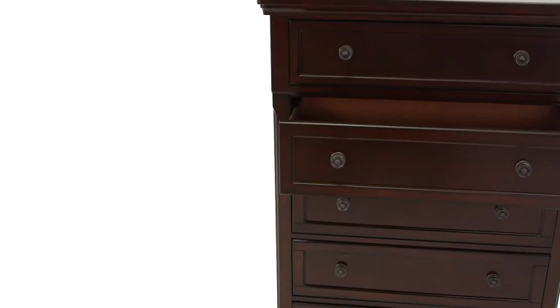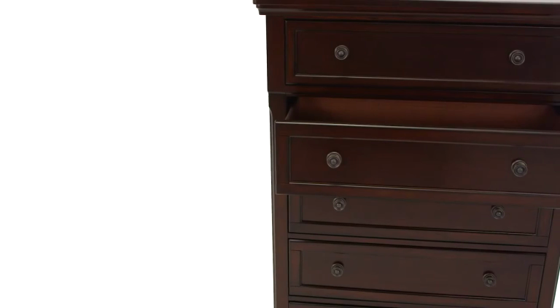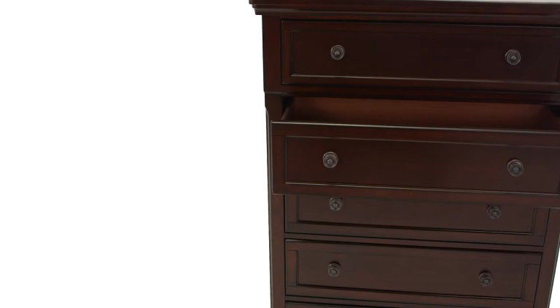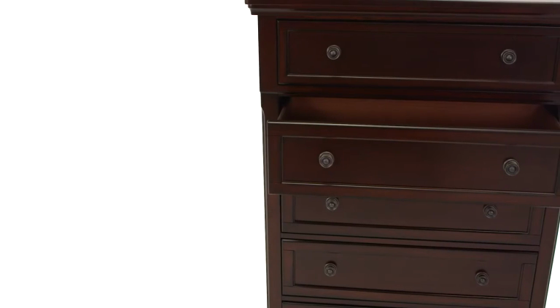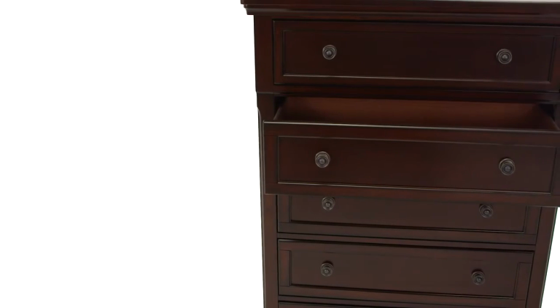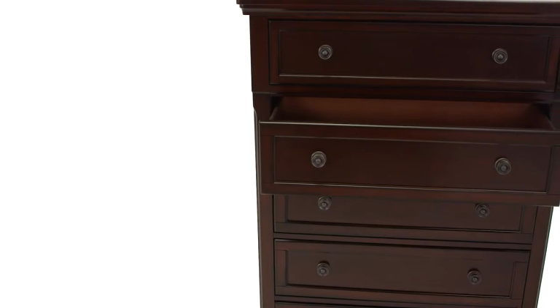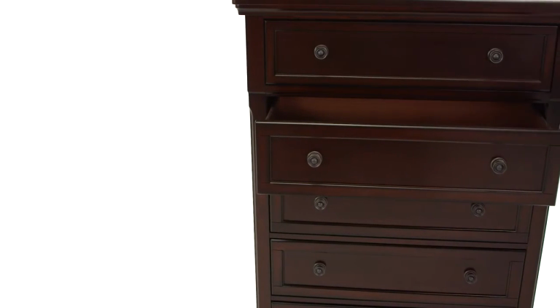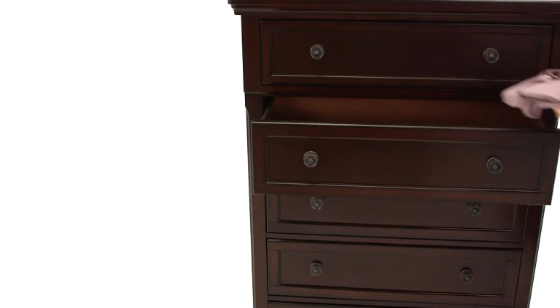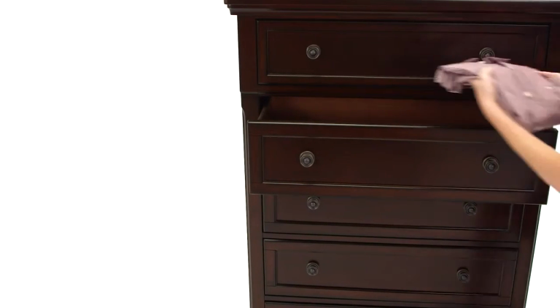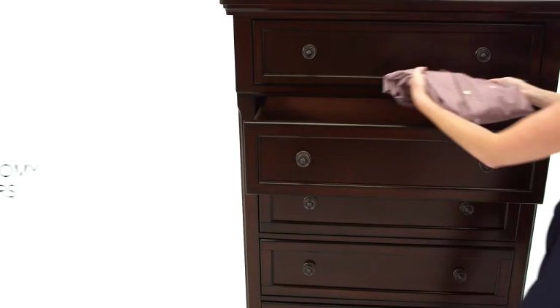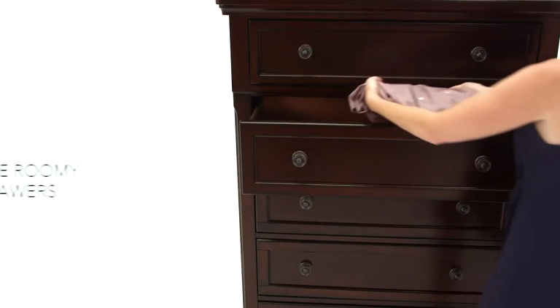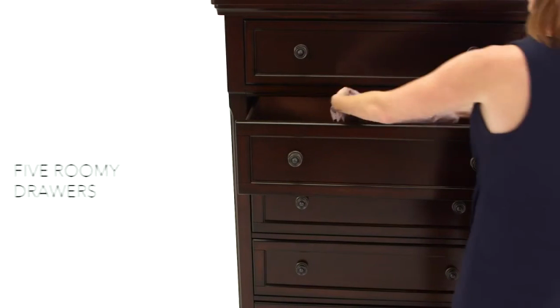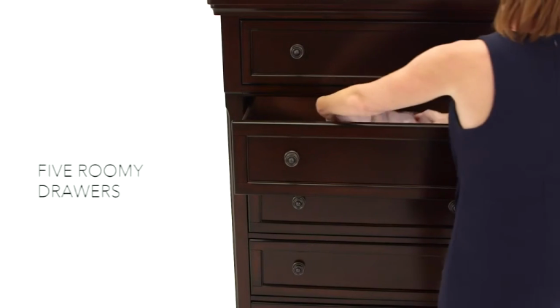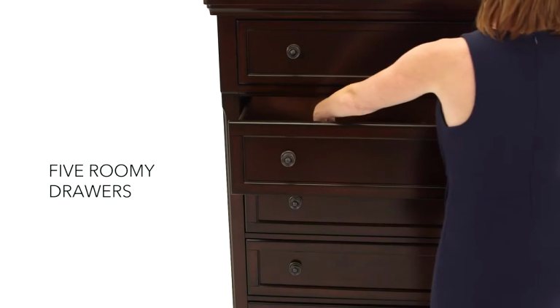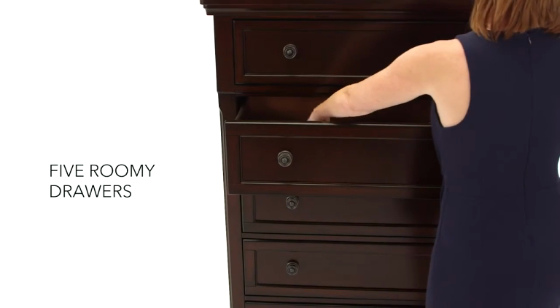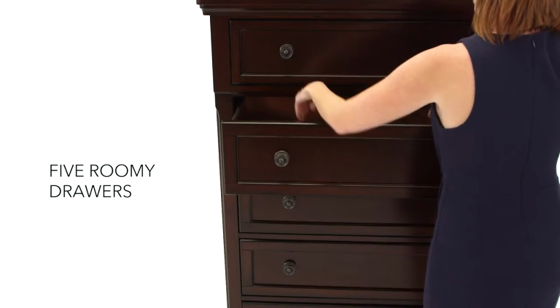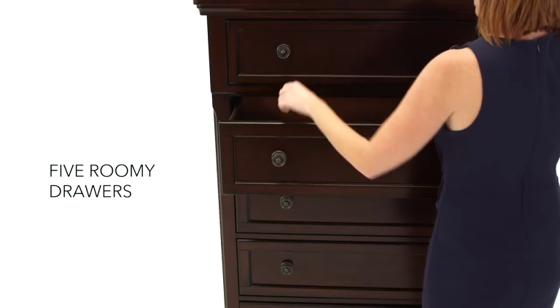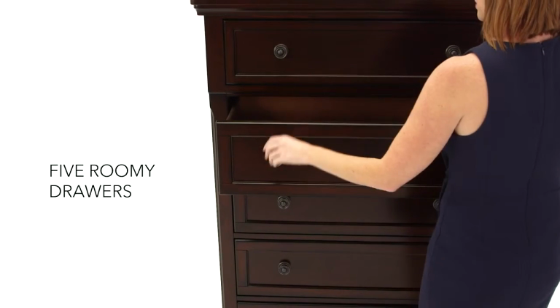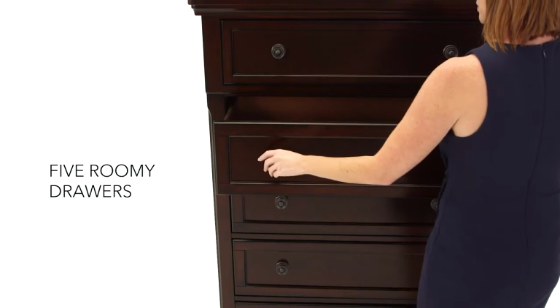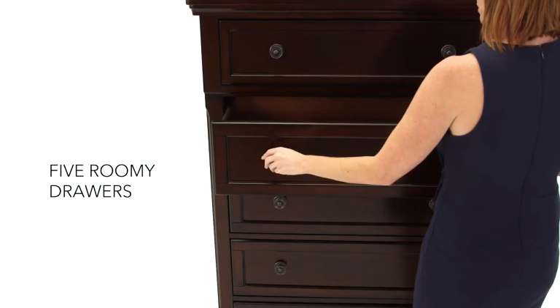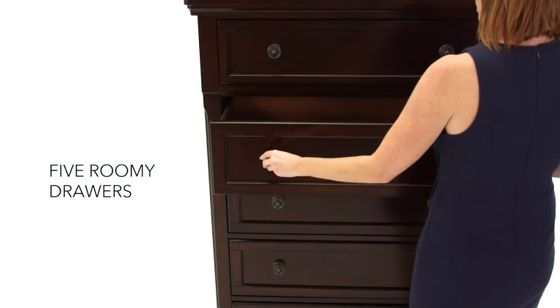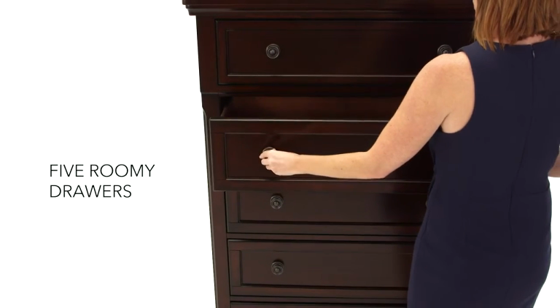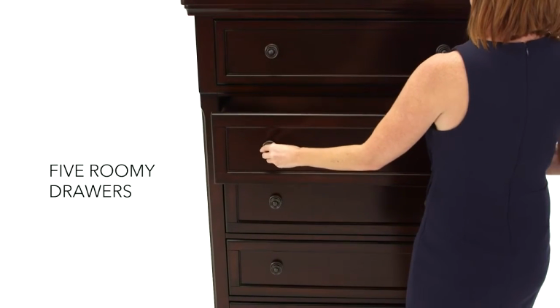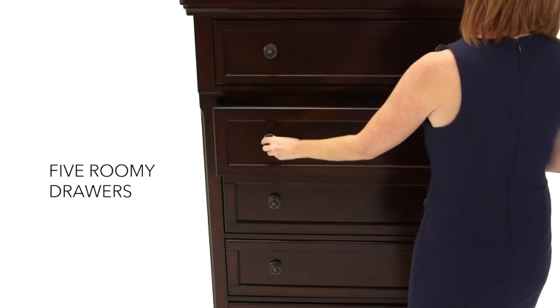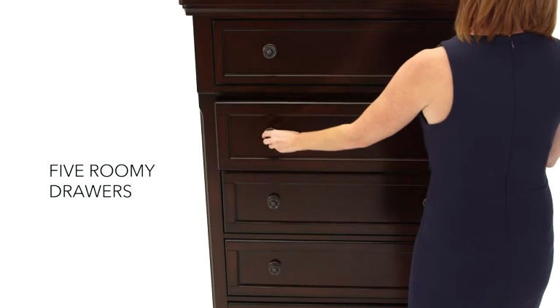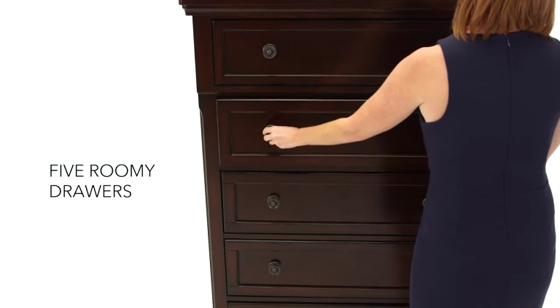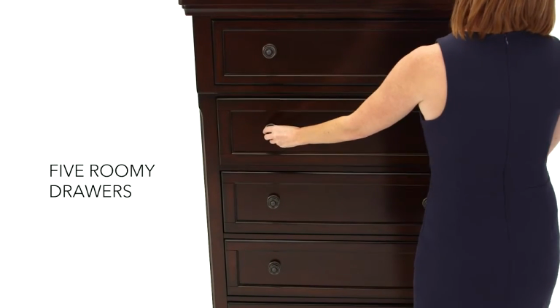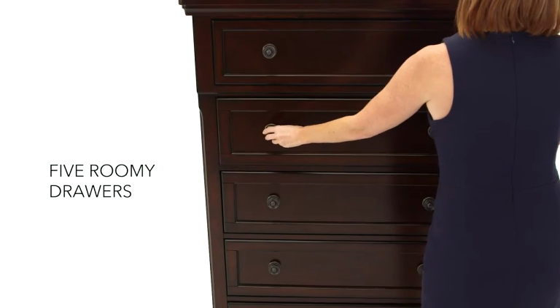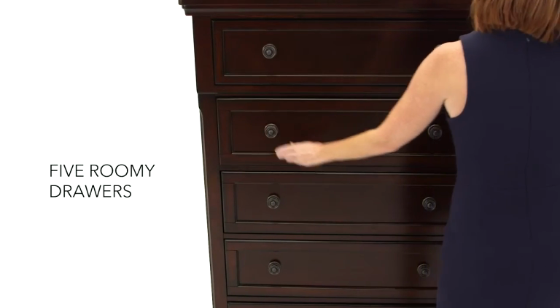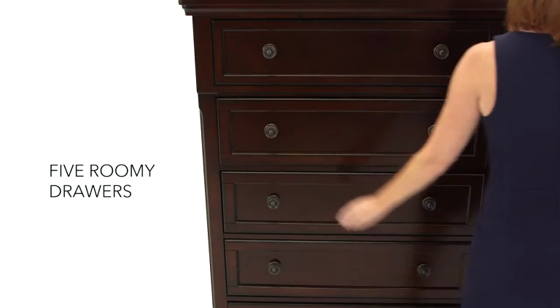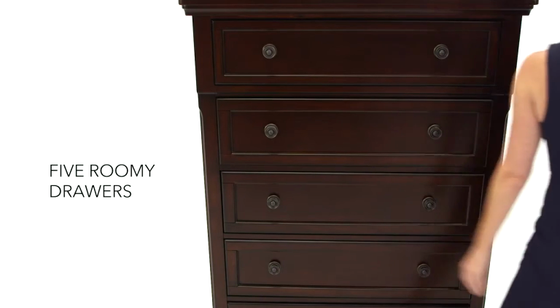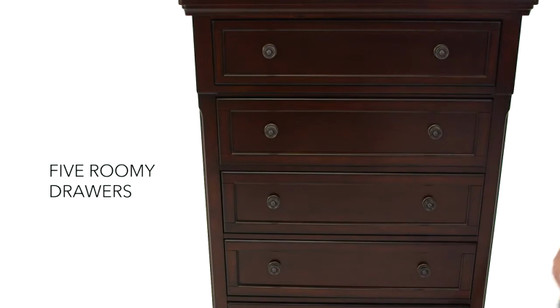Its five roomy drawers are smooth gliding. You'll love the drawer space.